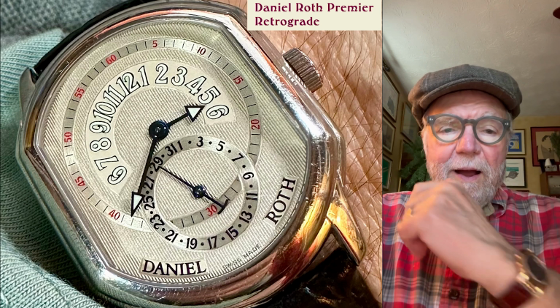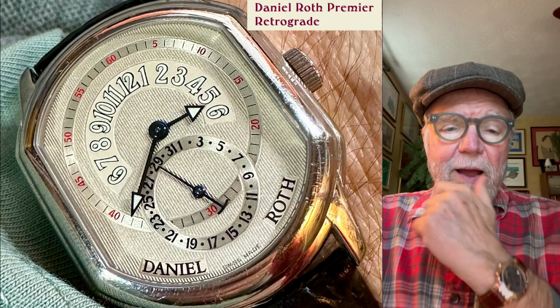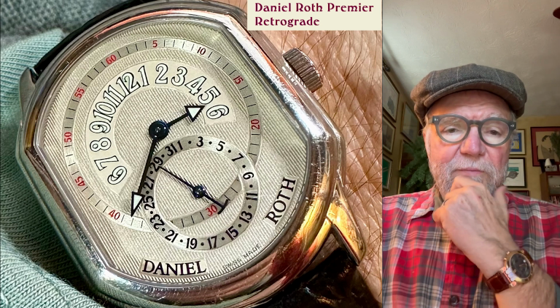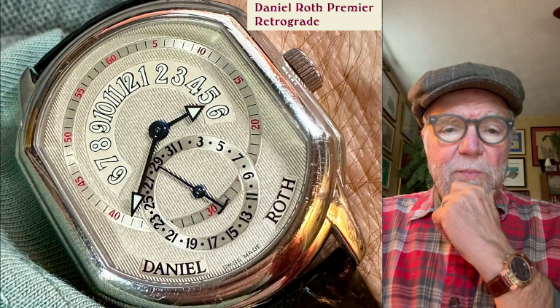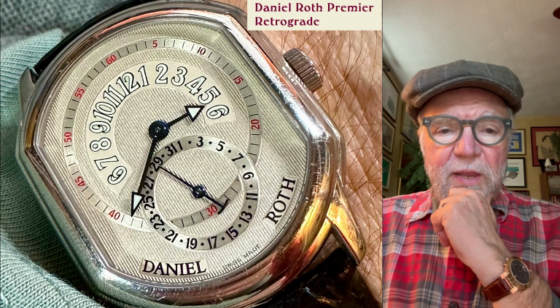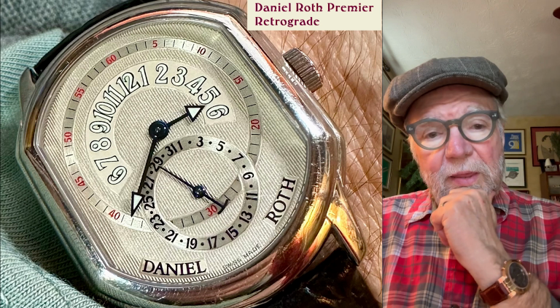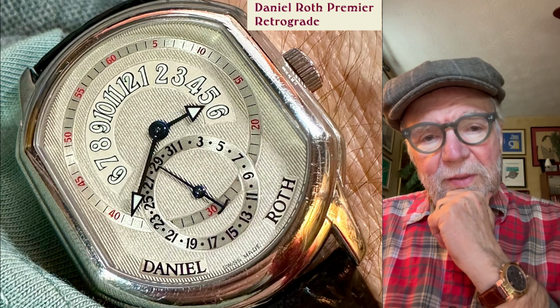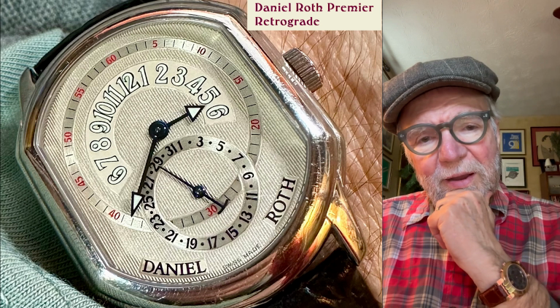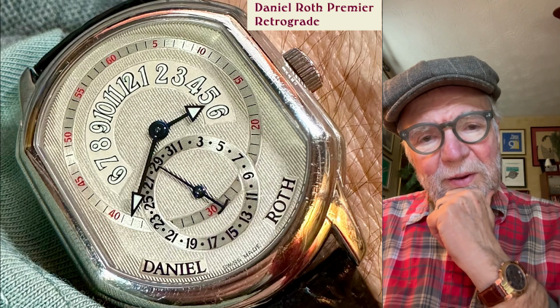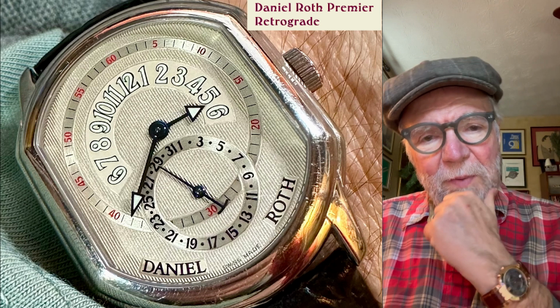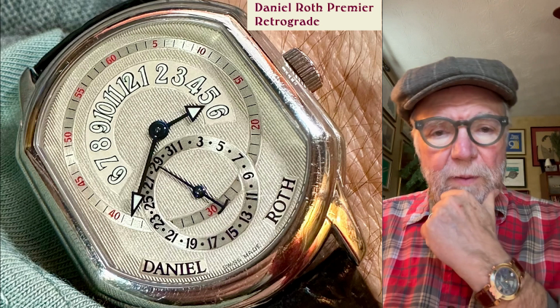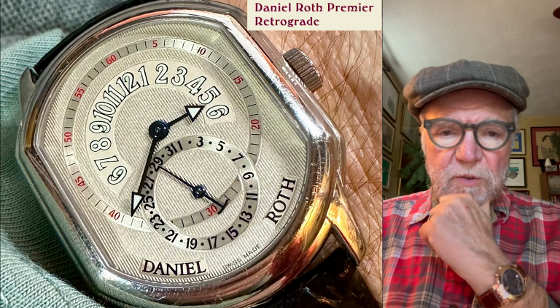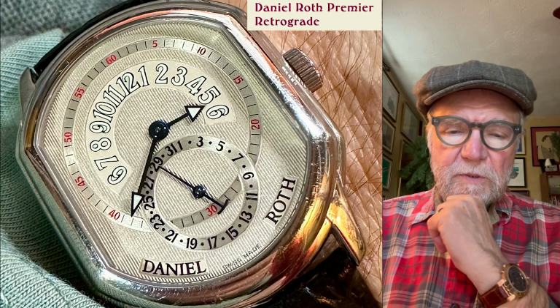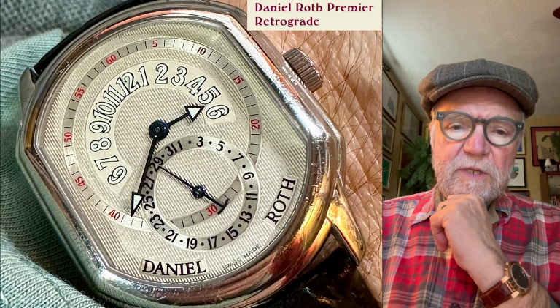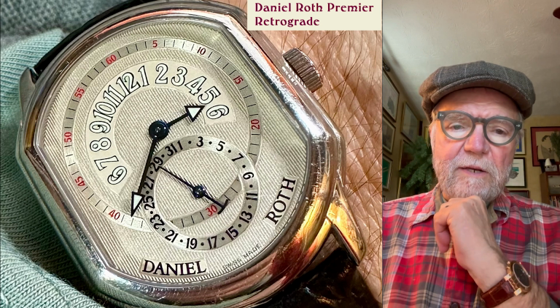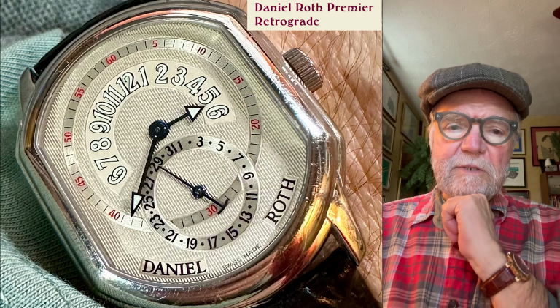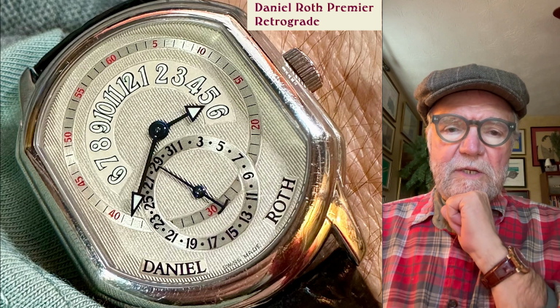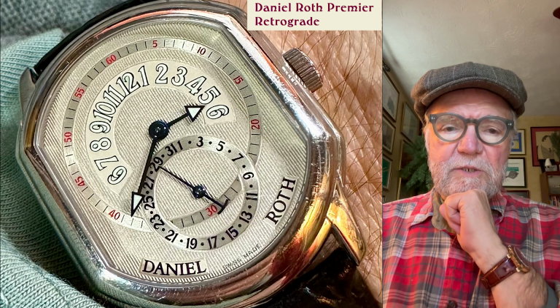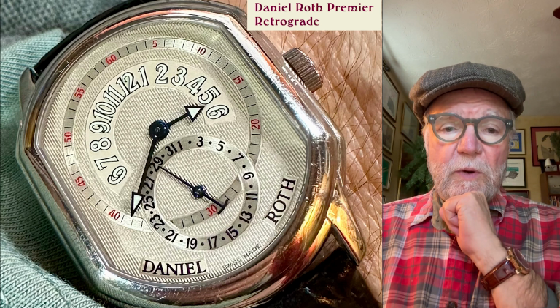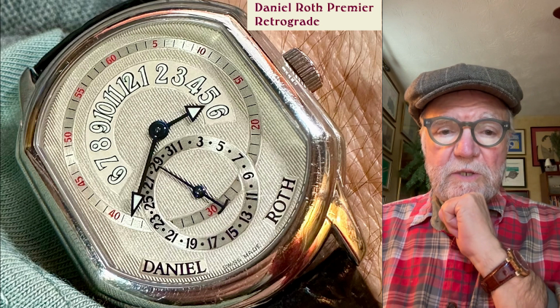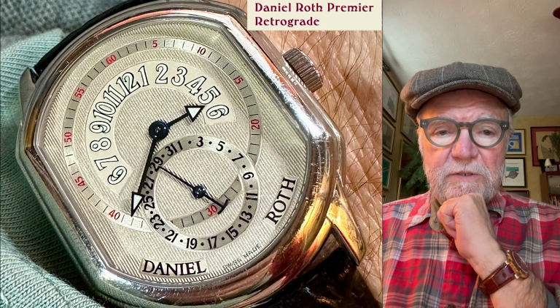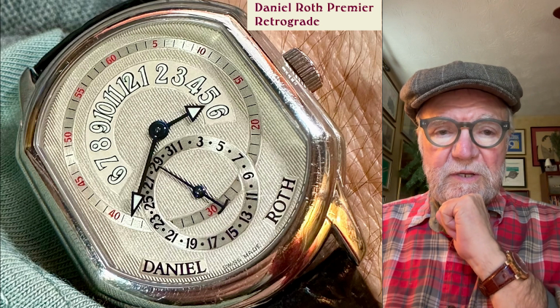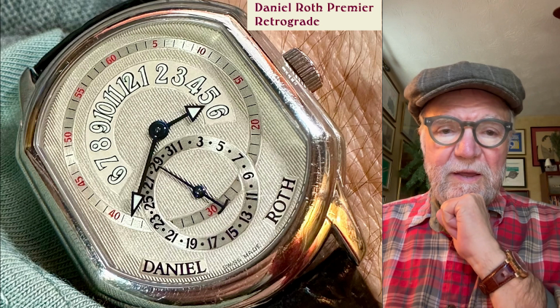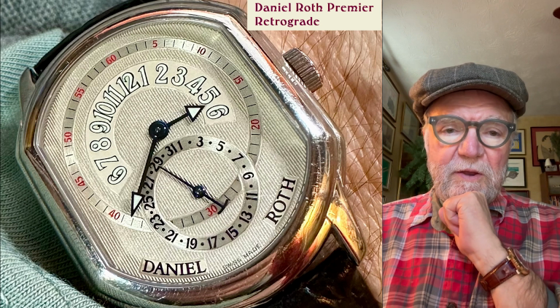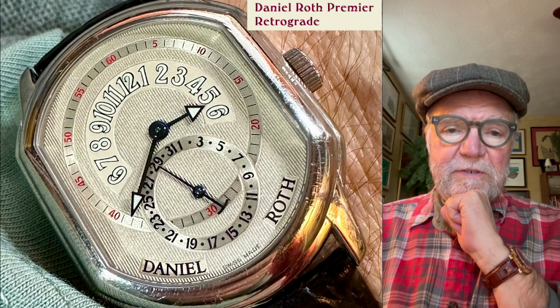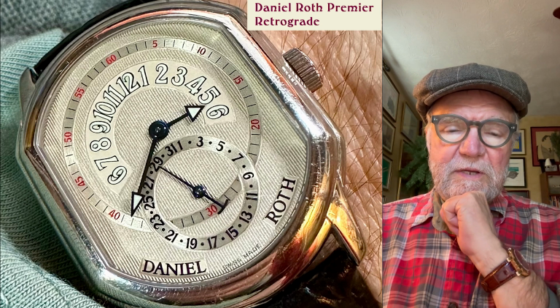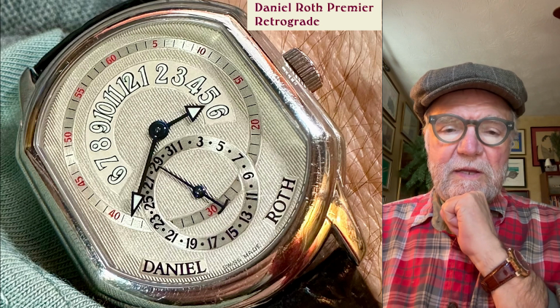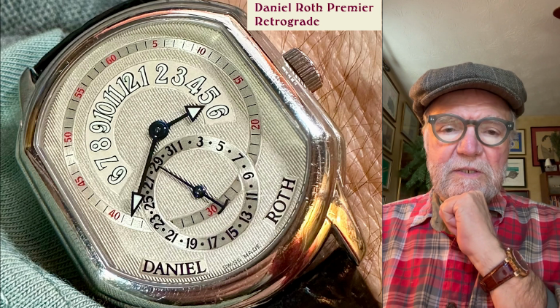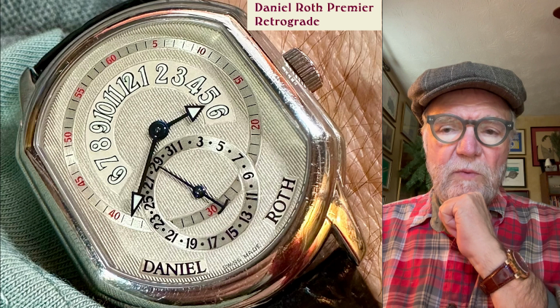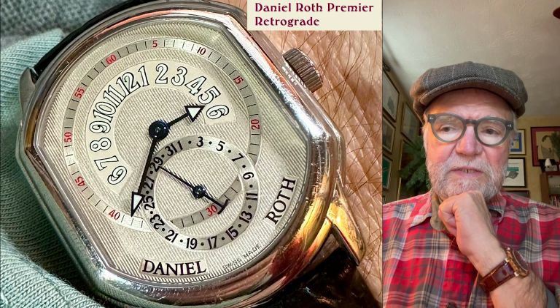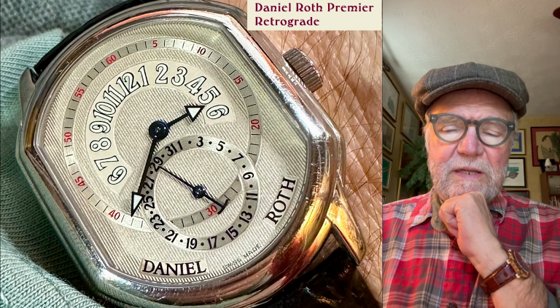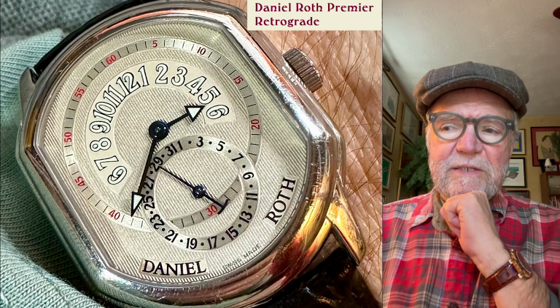Hi everybody. My name is Bill Sanders and this is WatchArtSci, the art and science of watch collection.